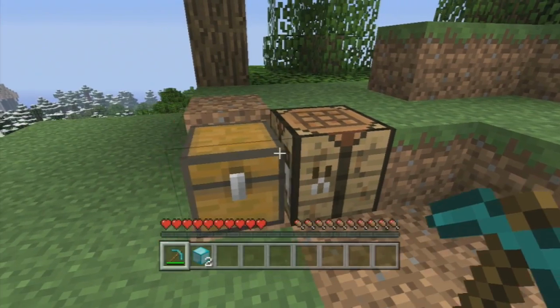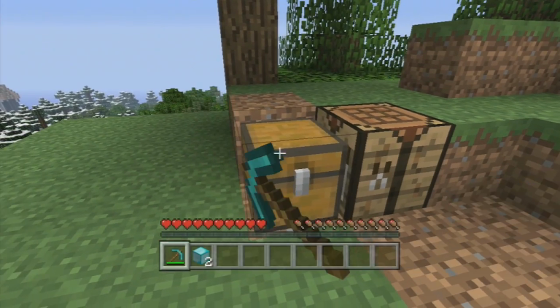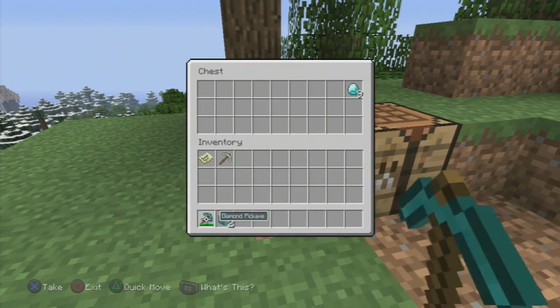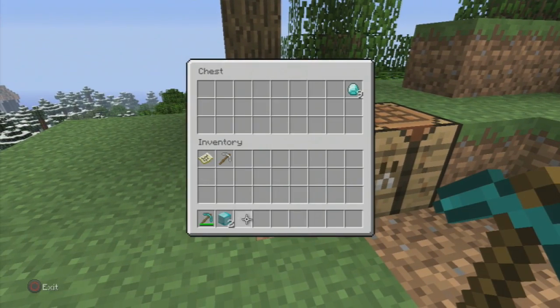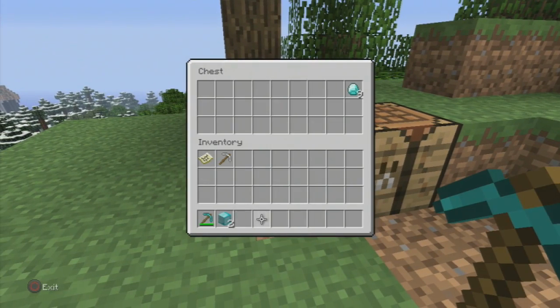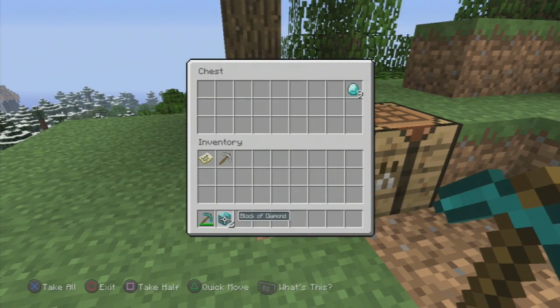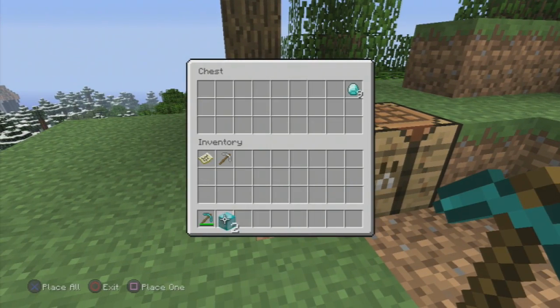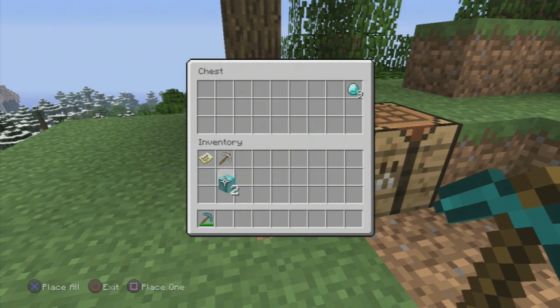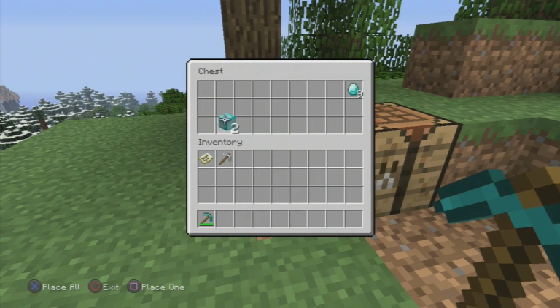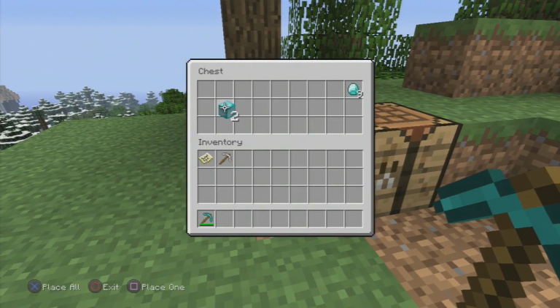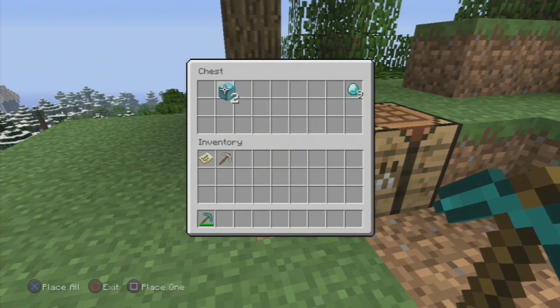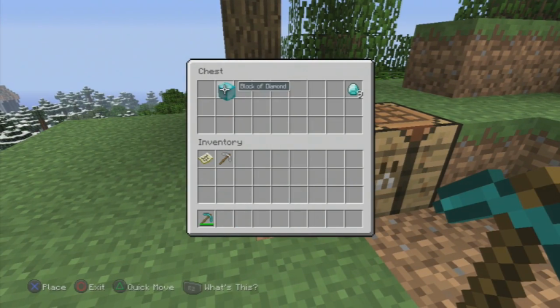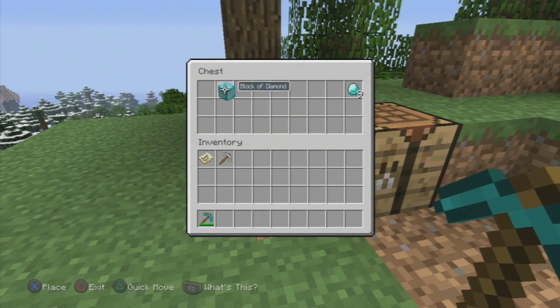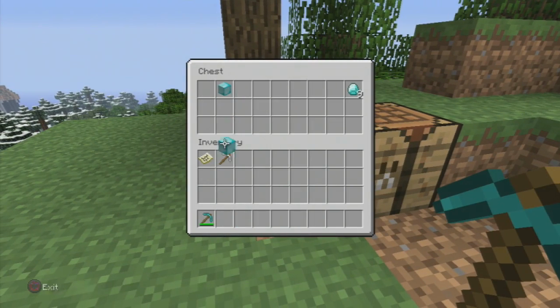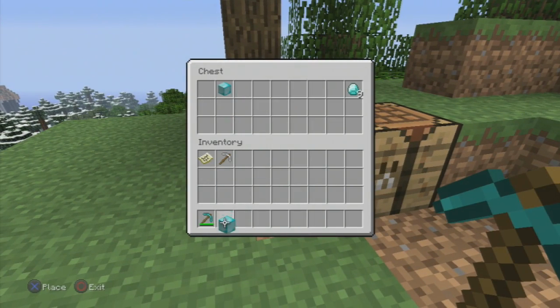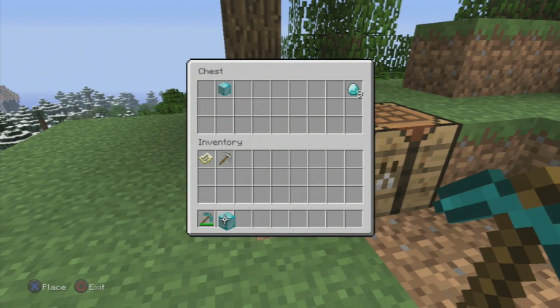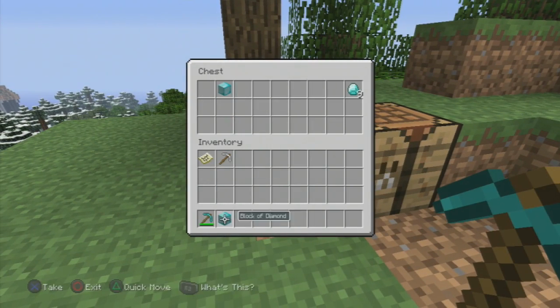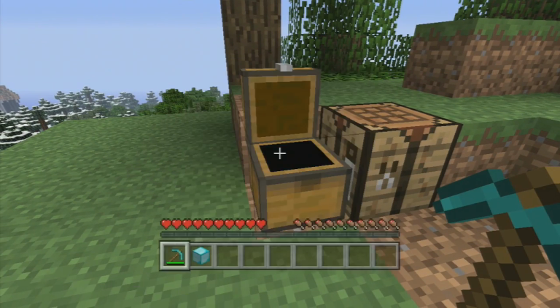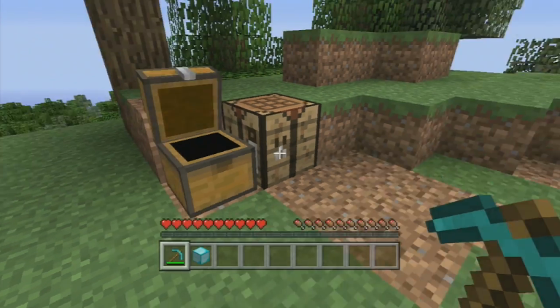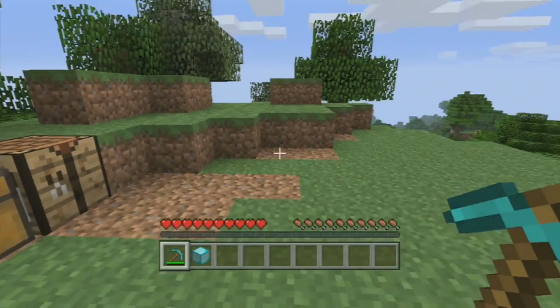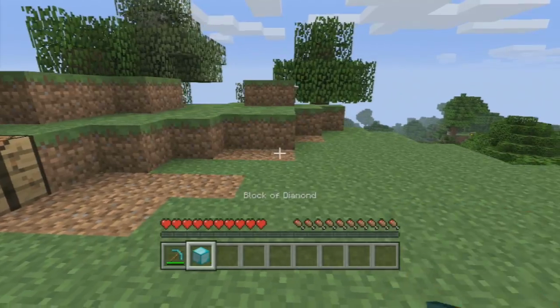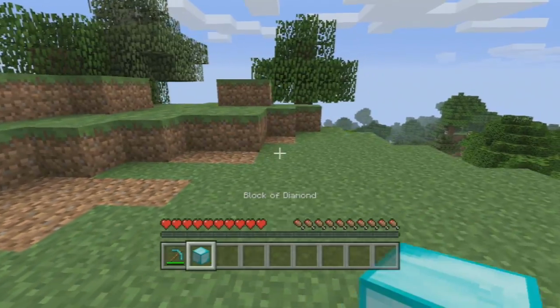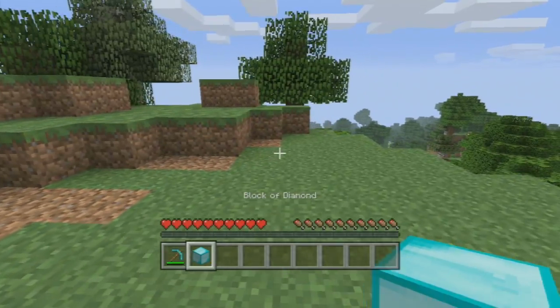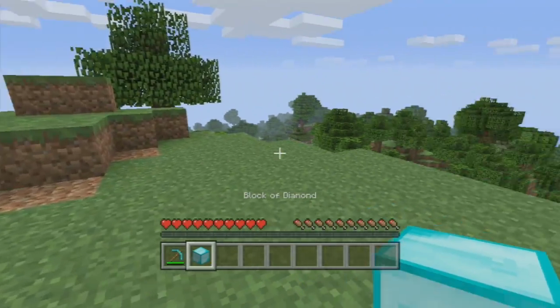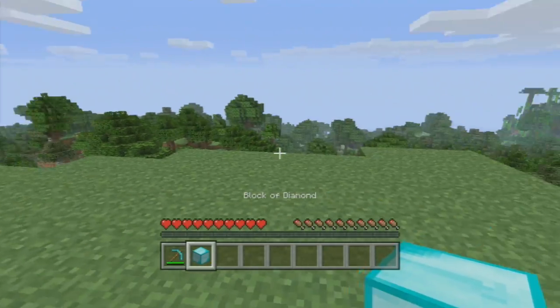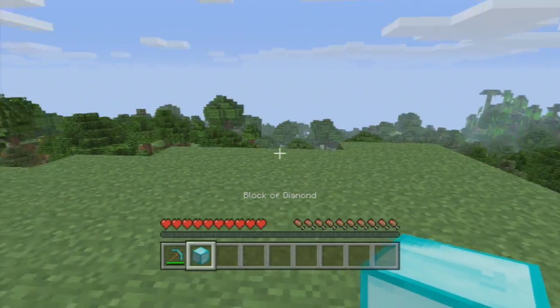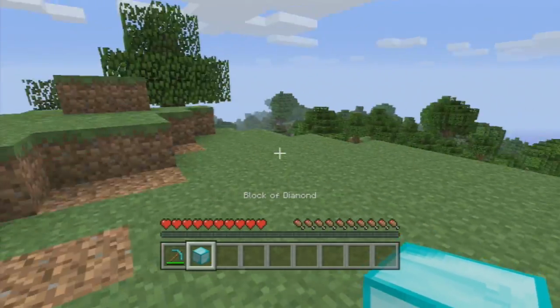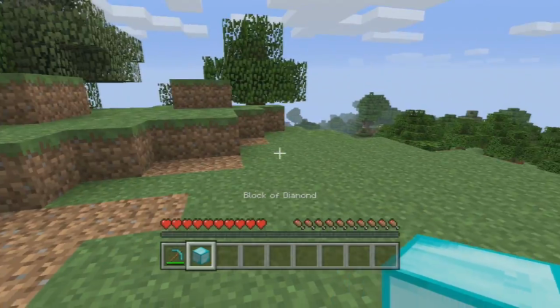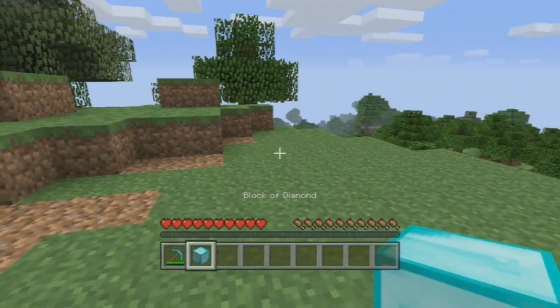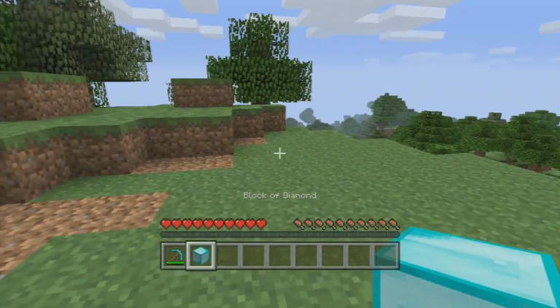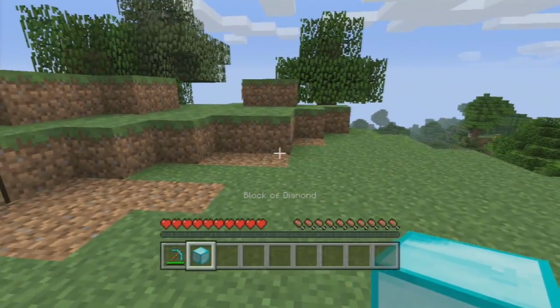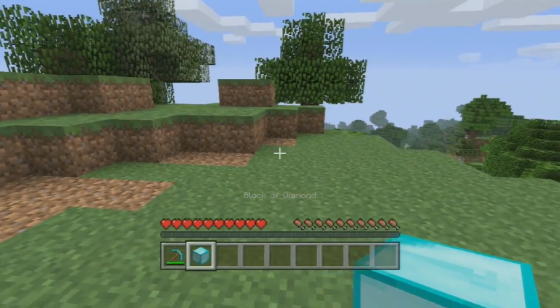So there you can see I have two, however you only need one, so I'm going to go ahead and put one in here. Now that you have your diamond block you can go ahead and start duplicating.